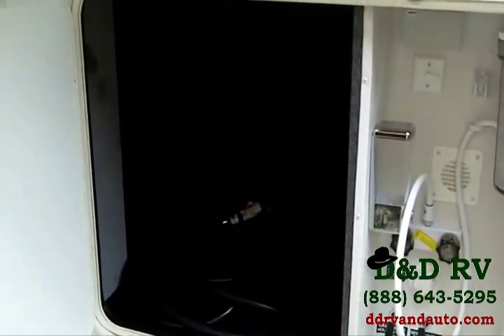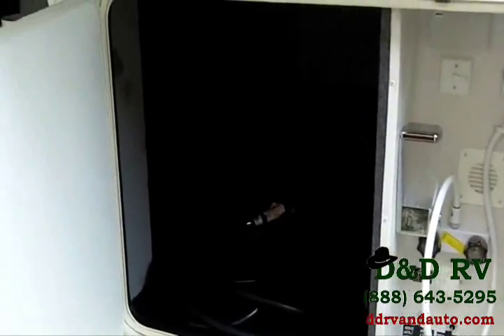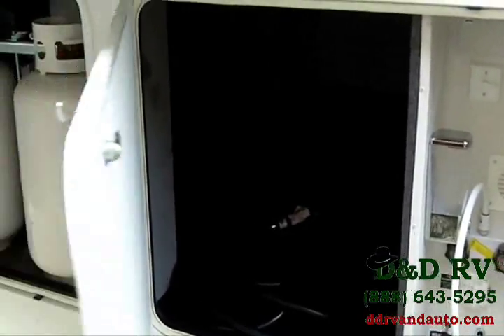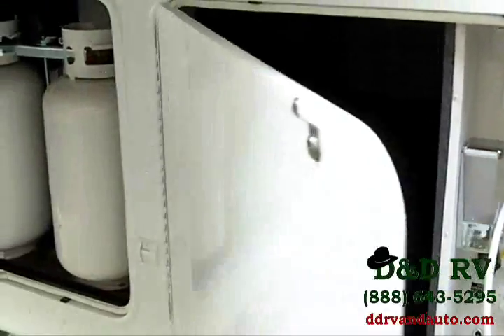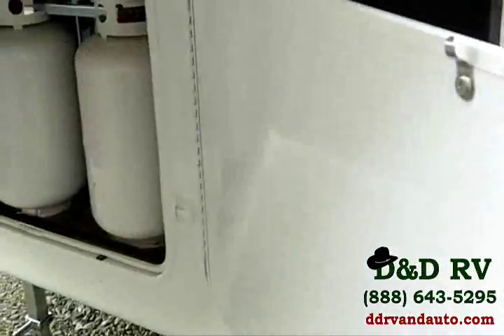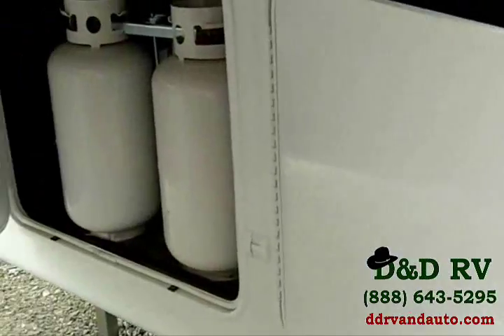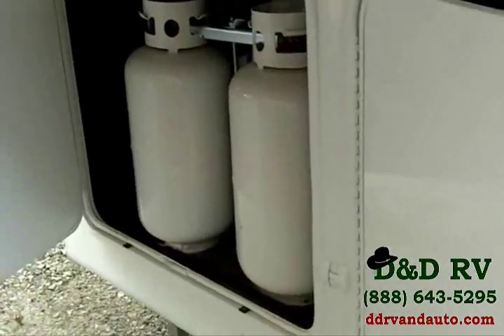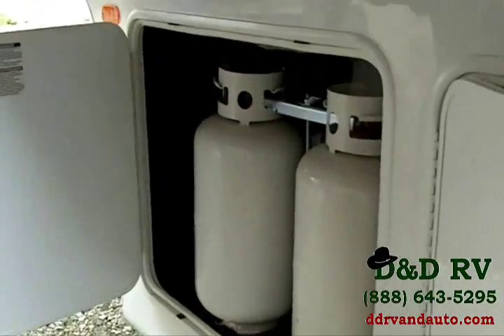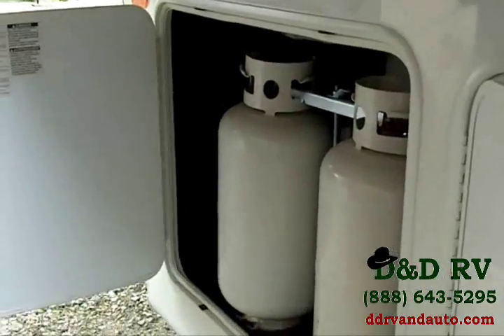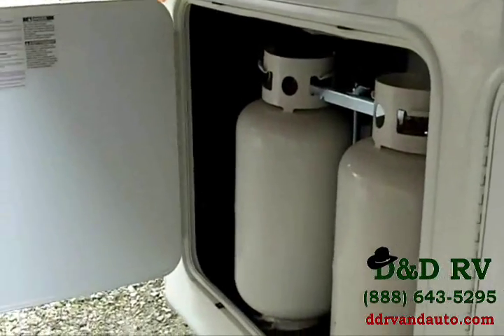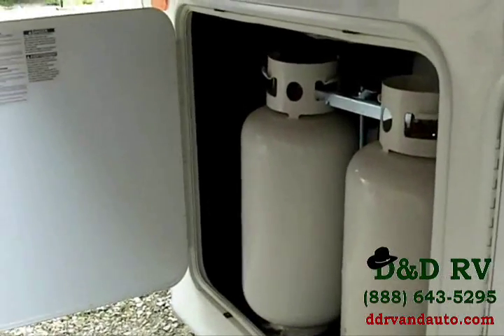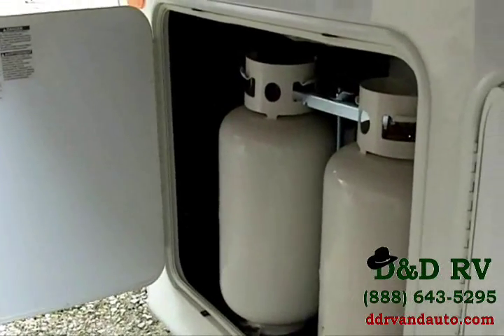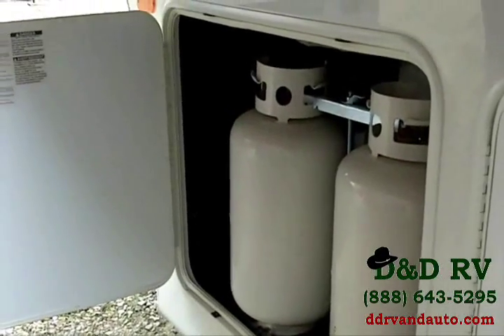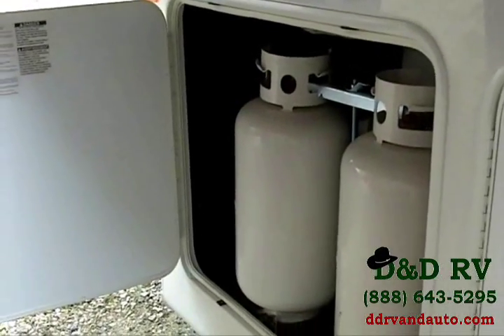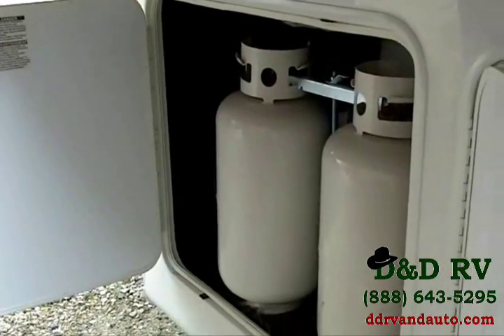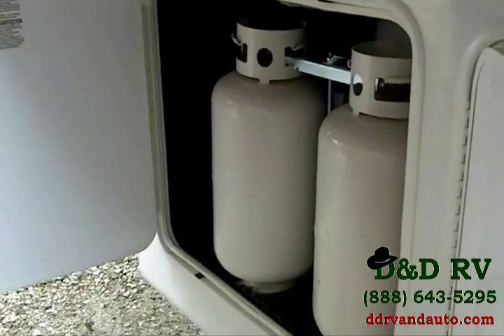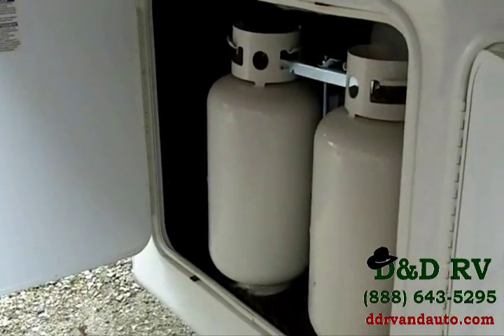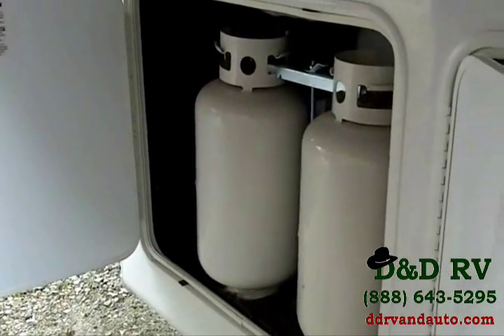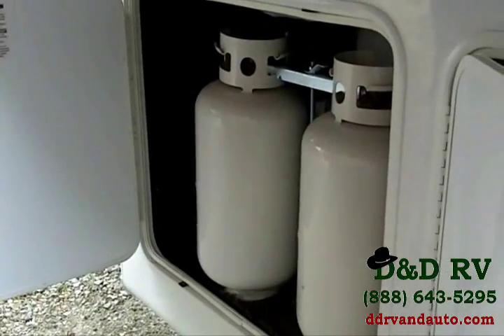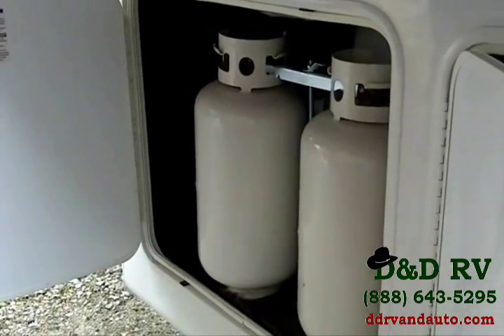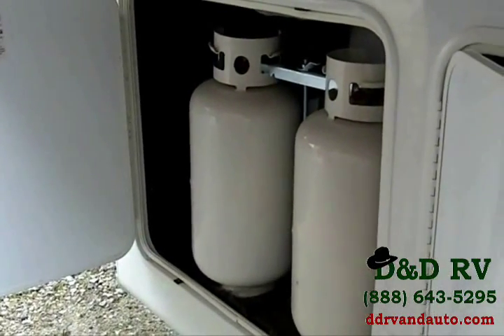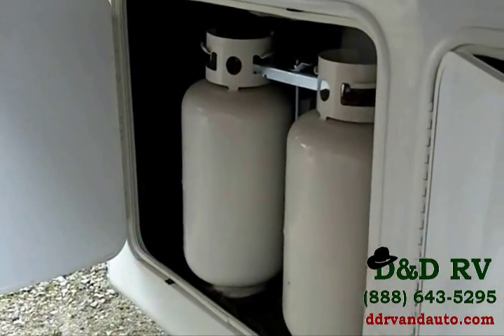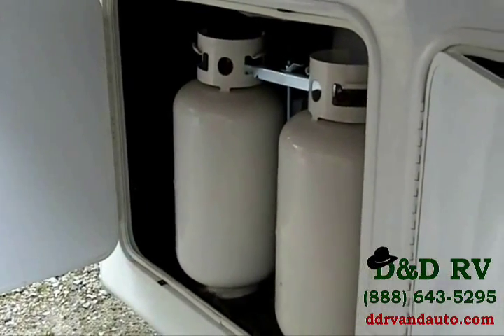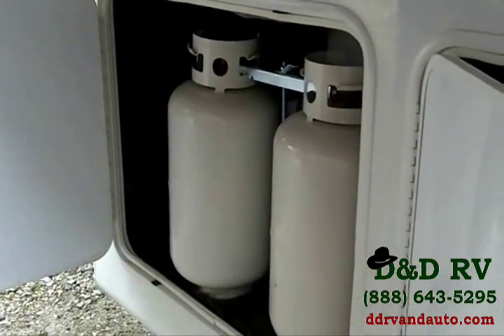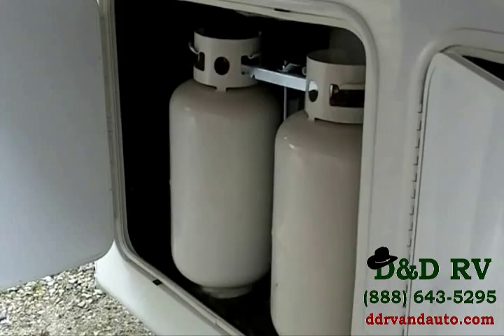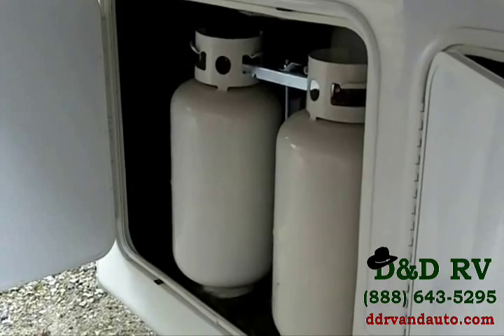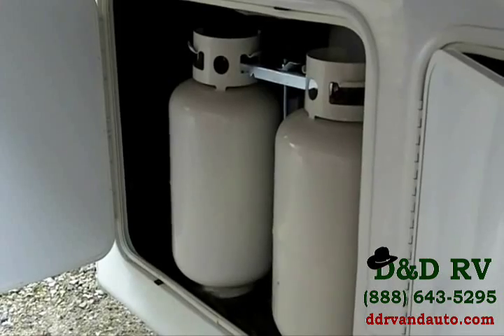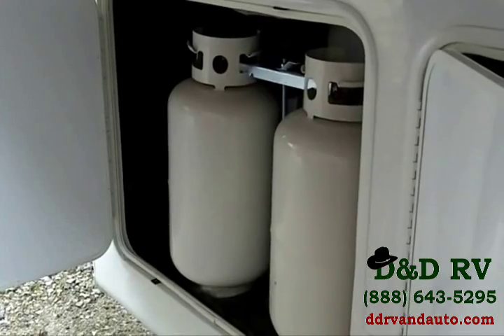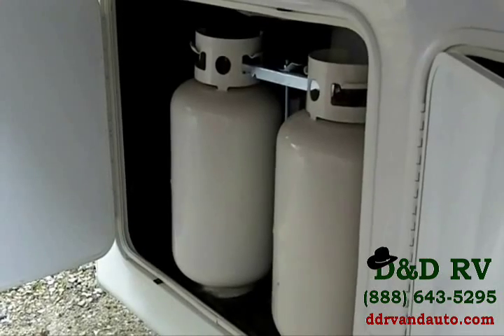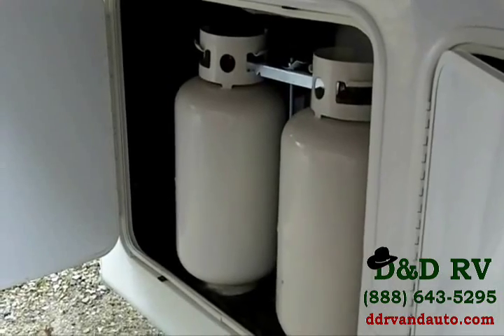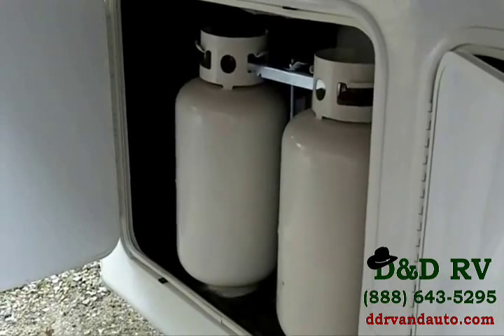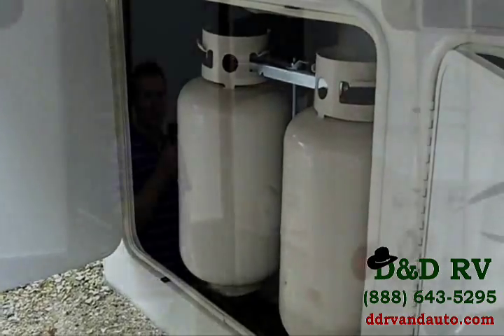To the left, you have two 30-pound LP tanks, so you've got tons of LP that should last quite a bit of time.